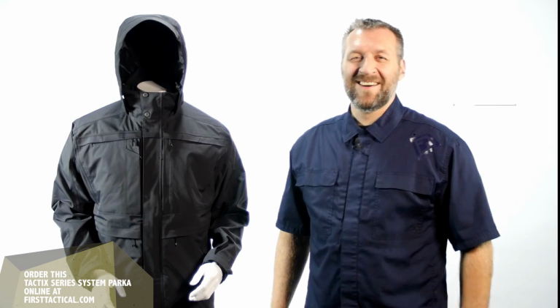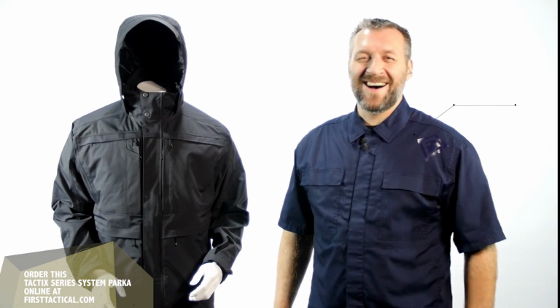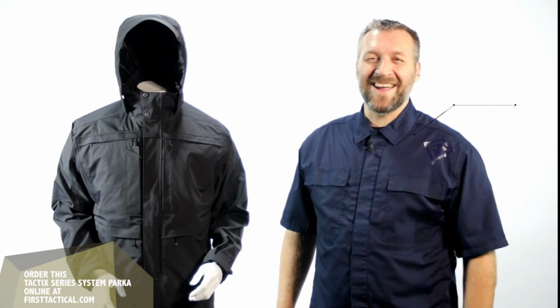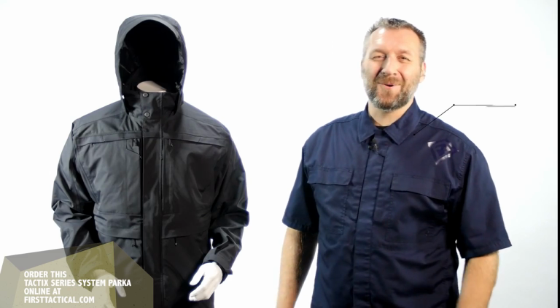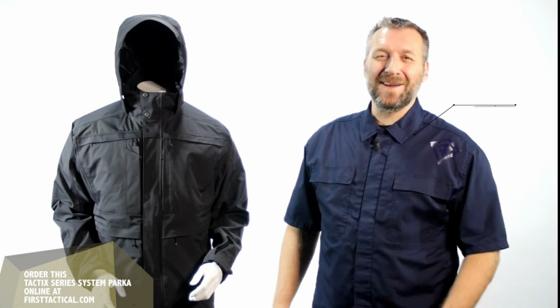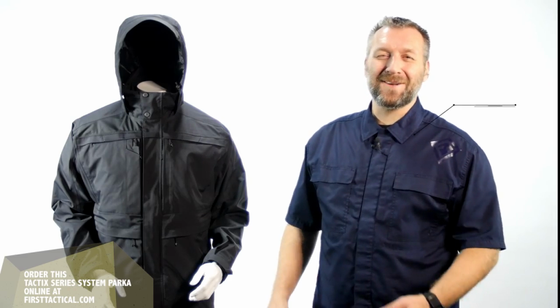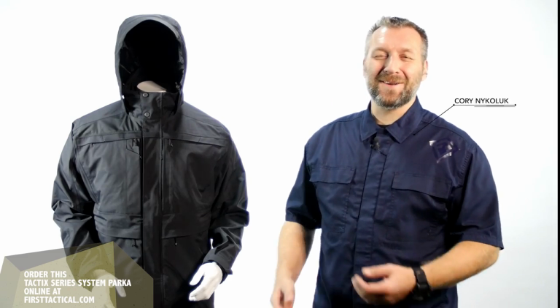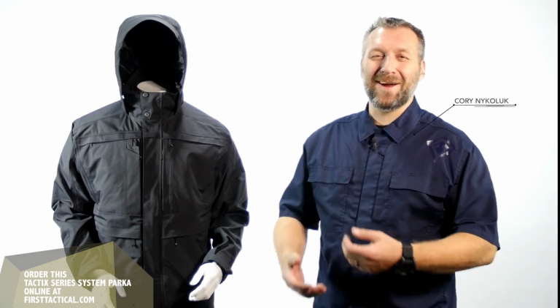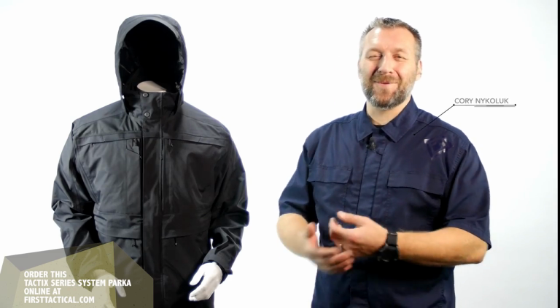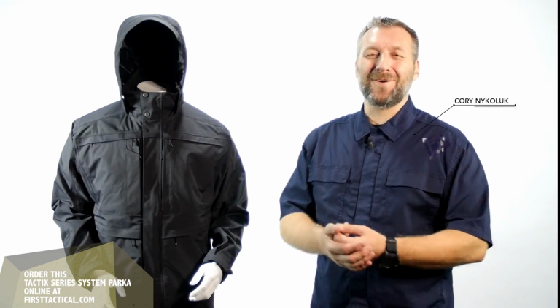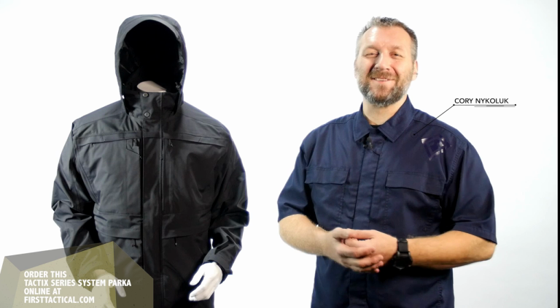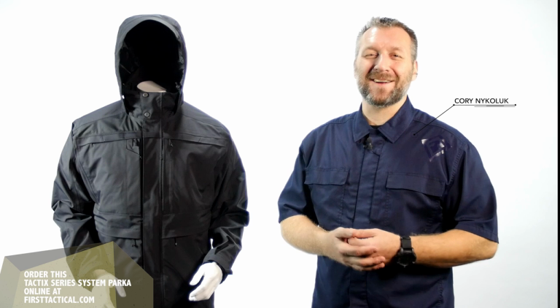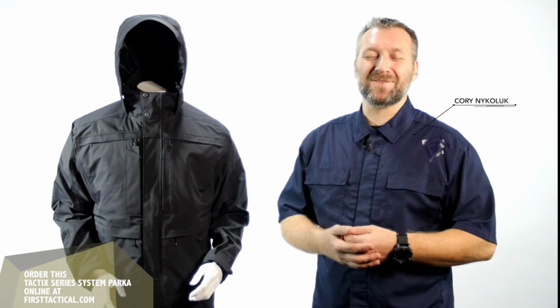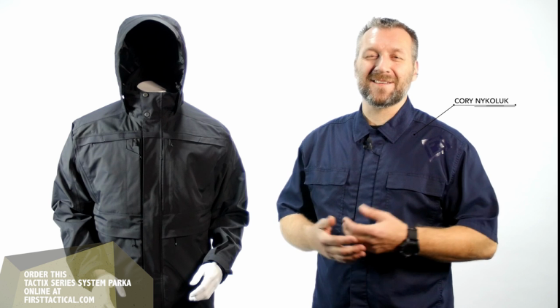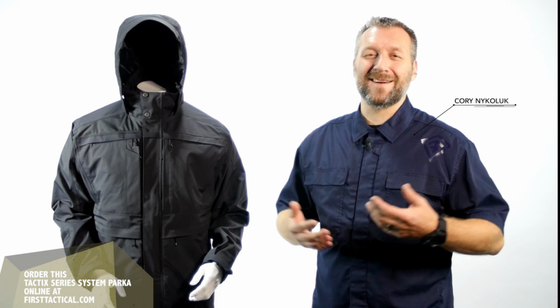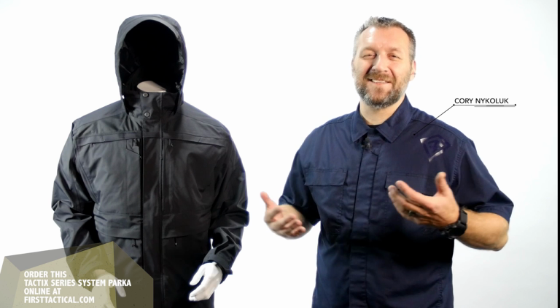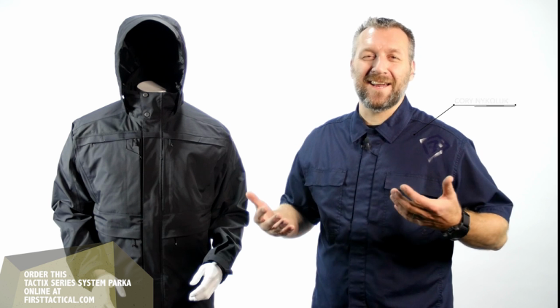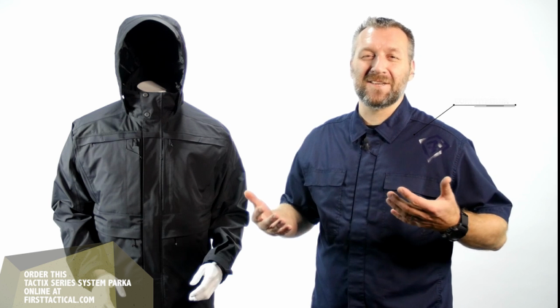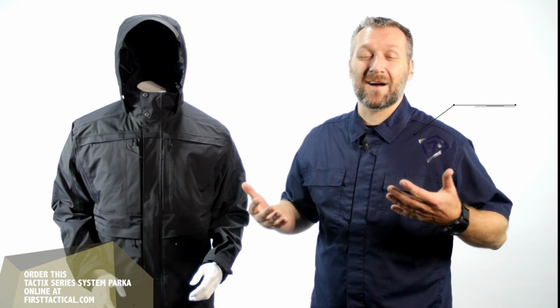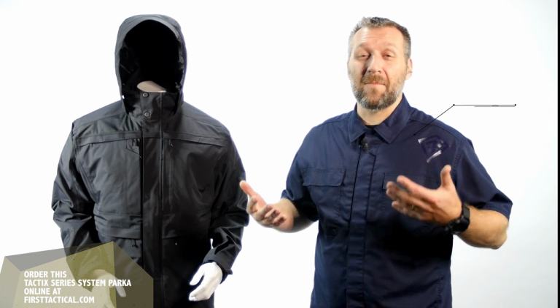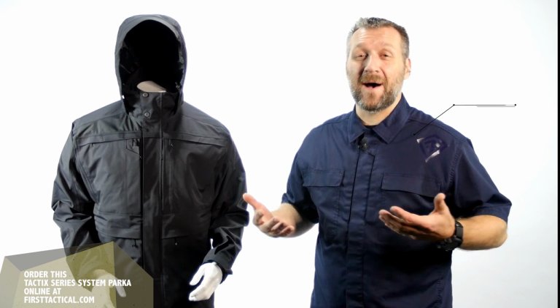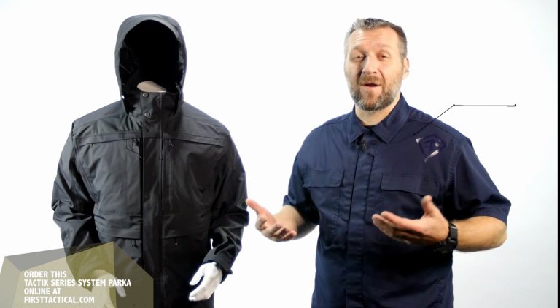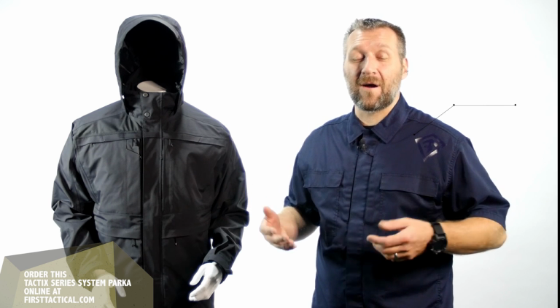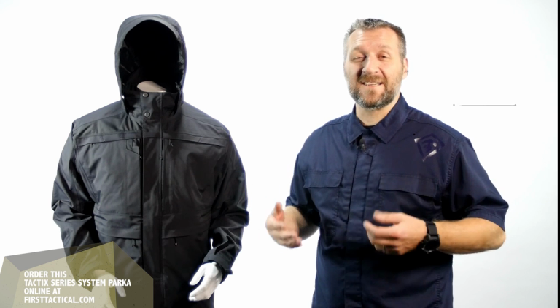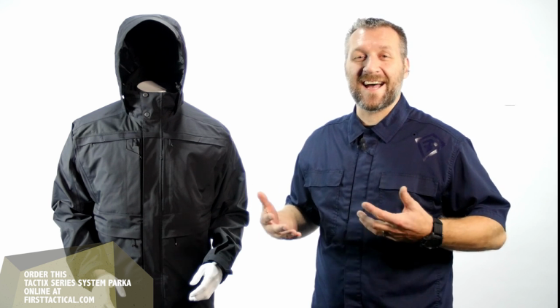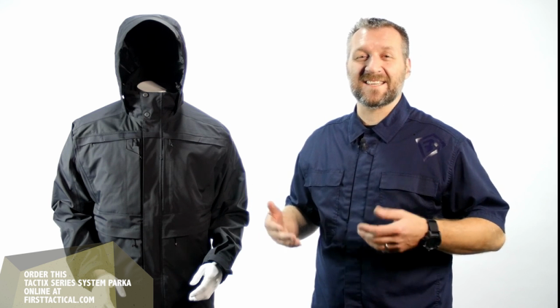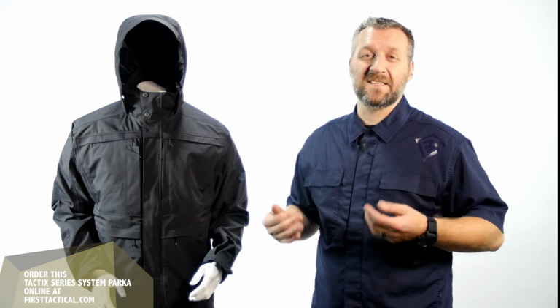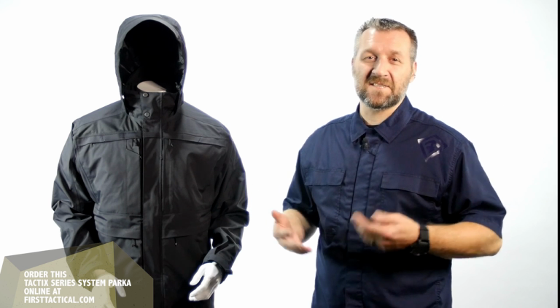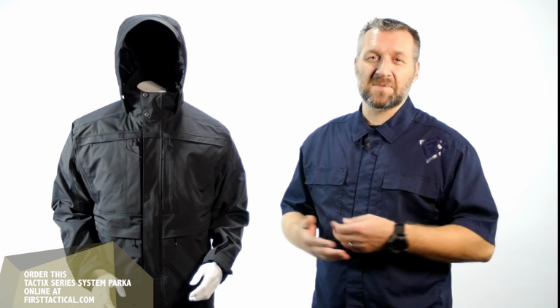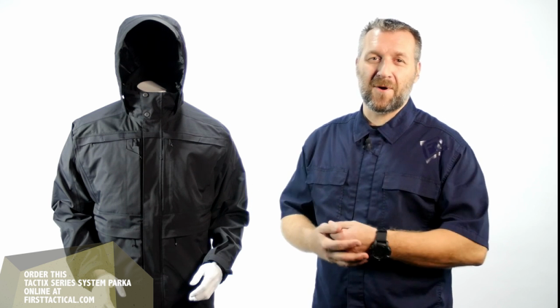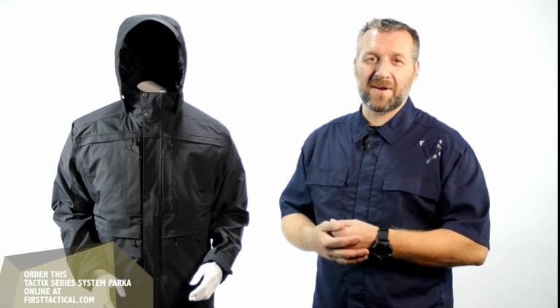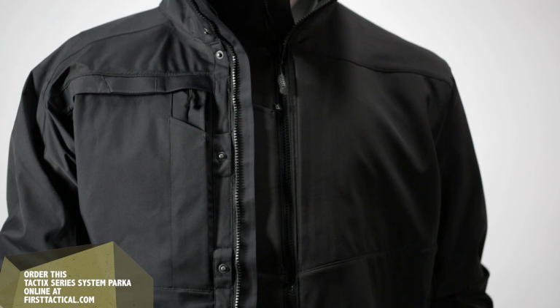Hi, Cory Nikolik here with First Tactical. Excited today to talk about our Tactic Systems parka.